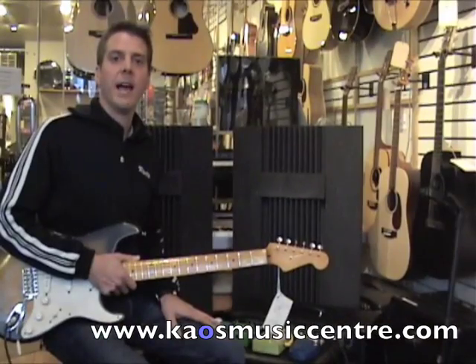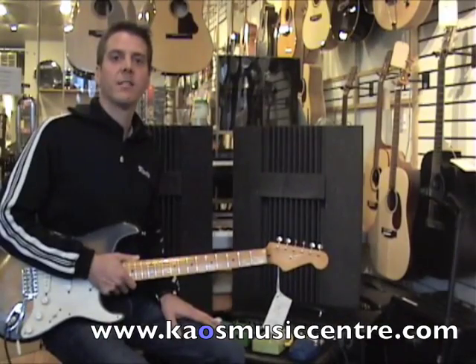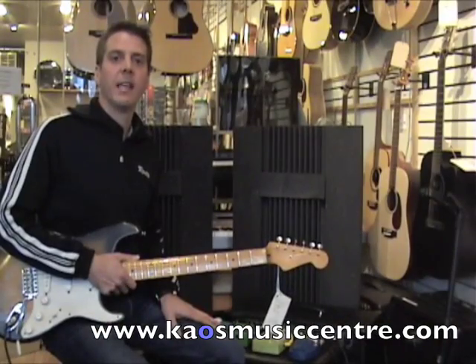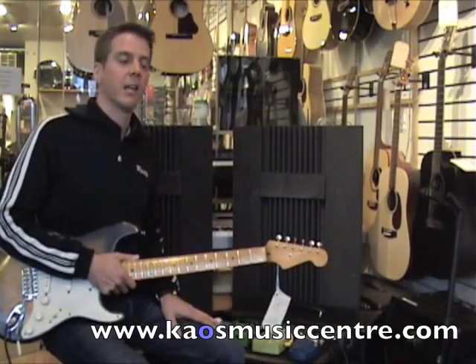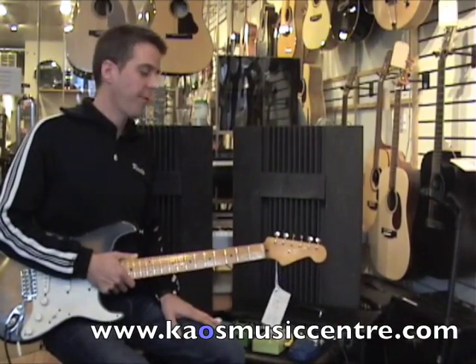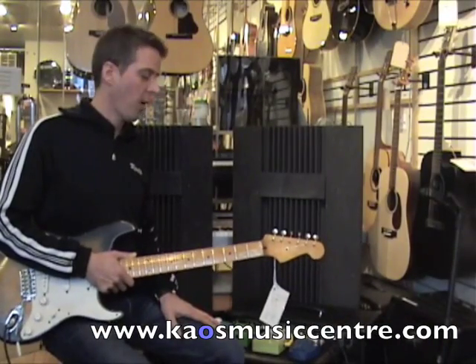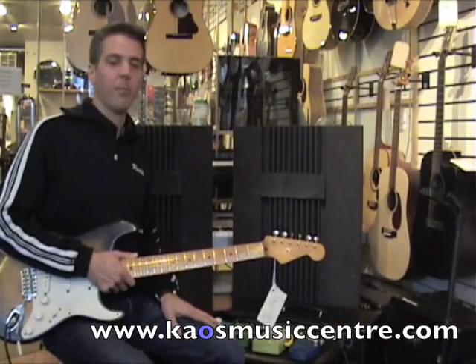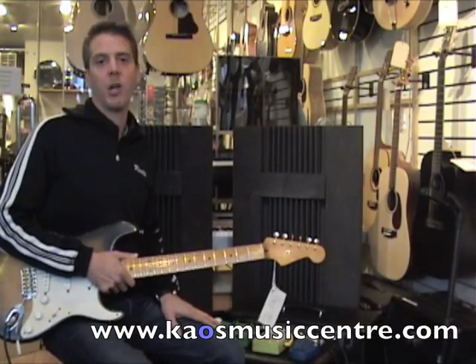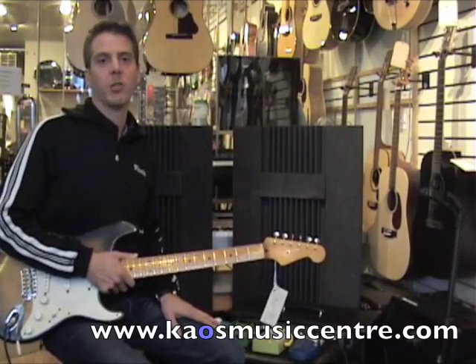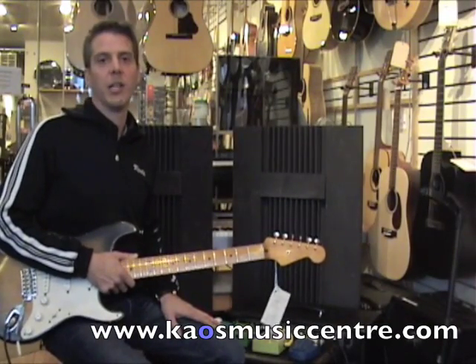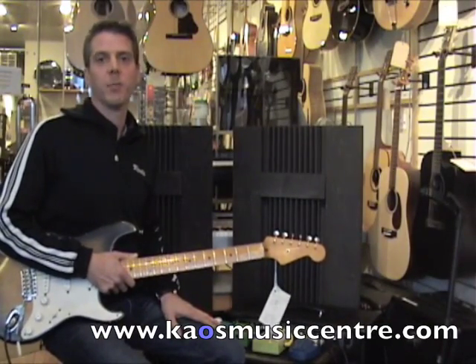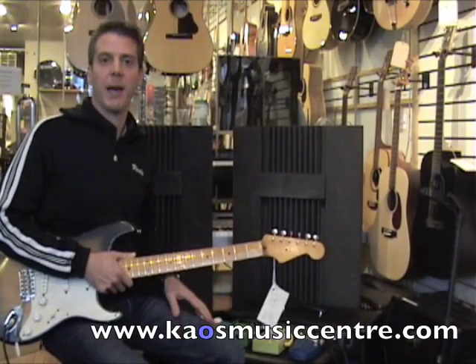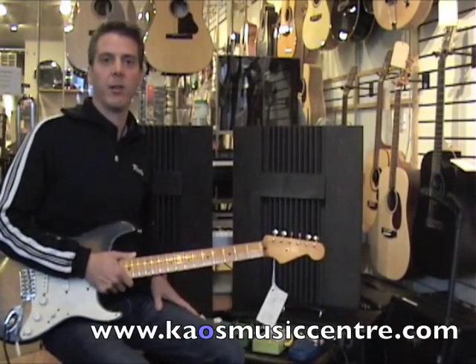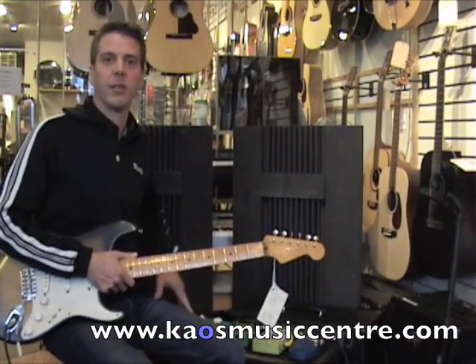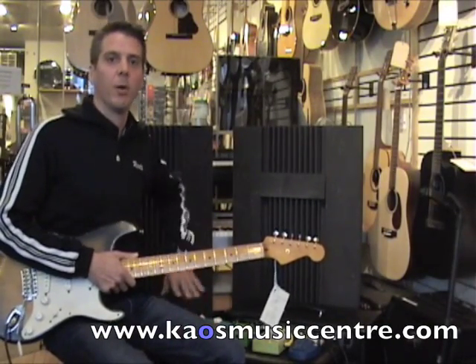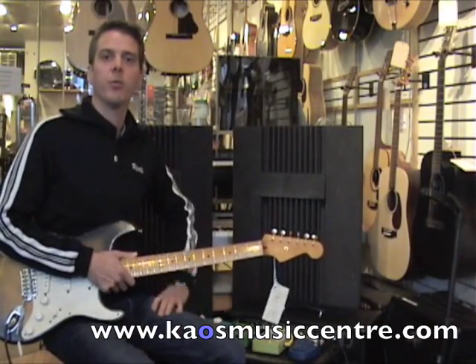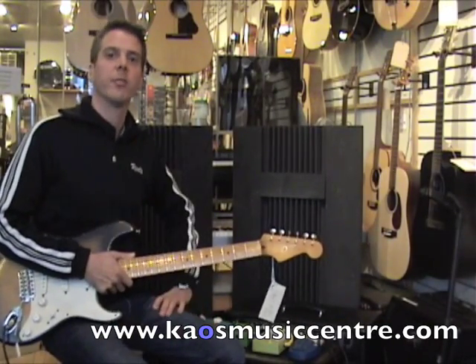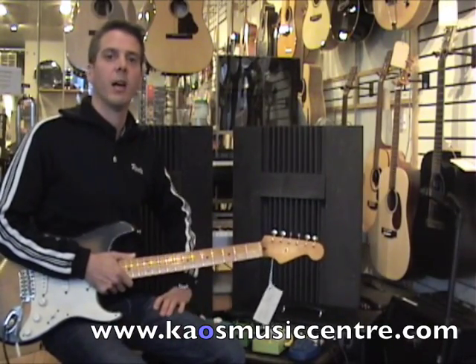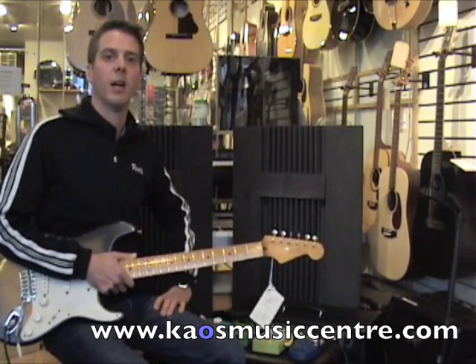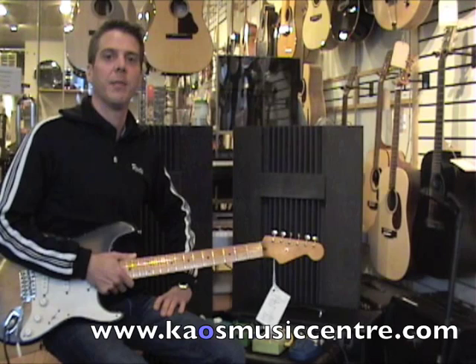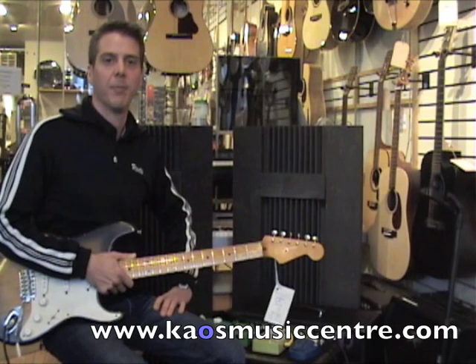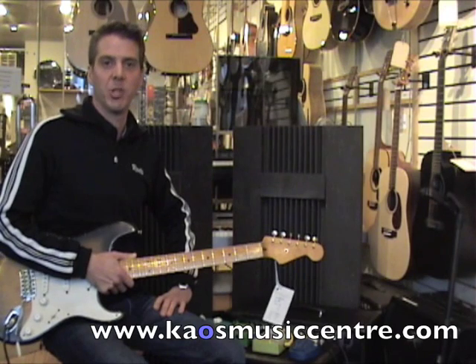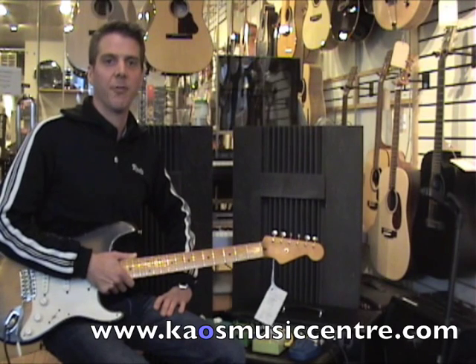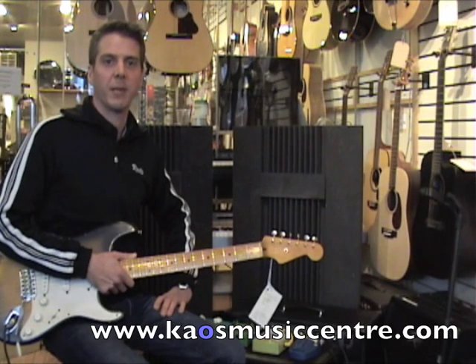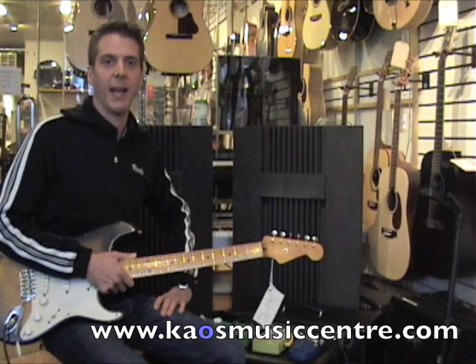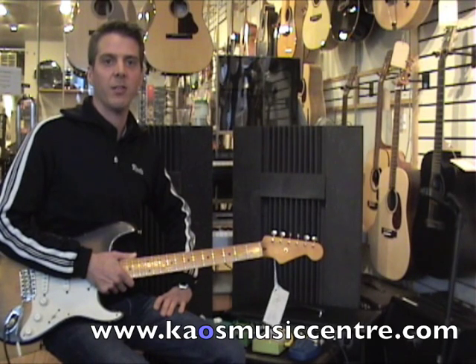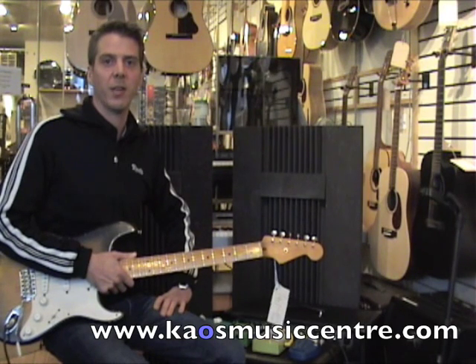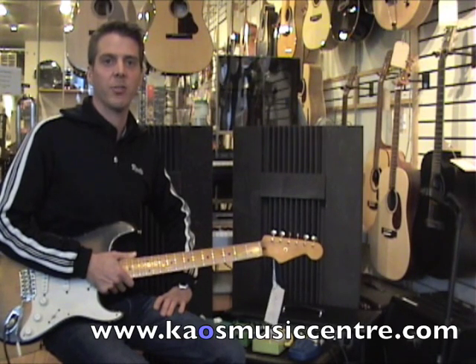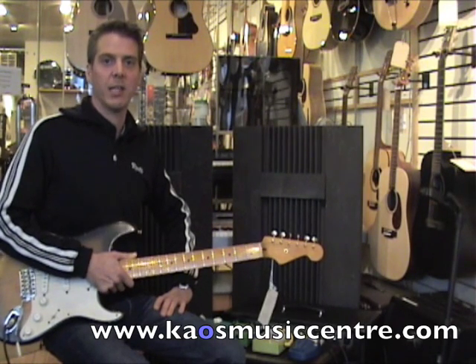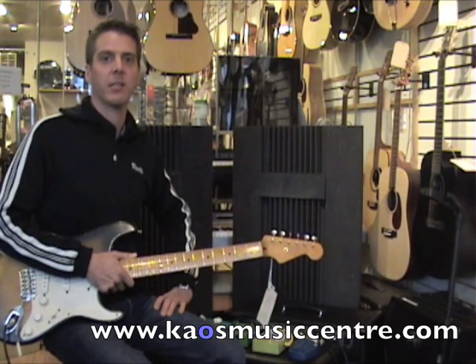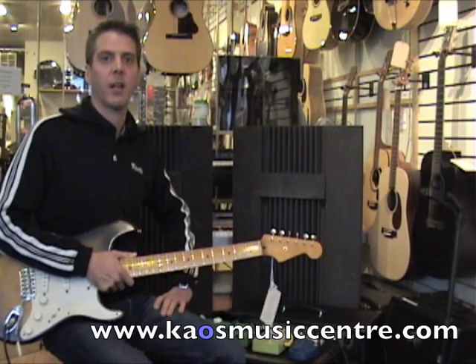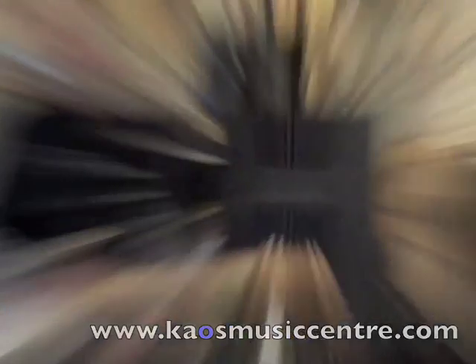That's the end of our modulation pedal demos. I'm Jay from Chaos and I'll see you next time.